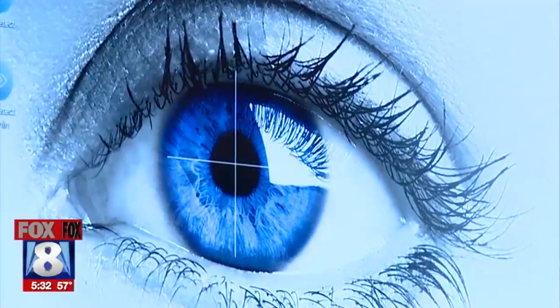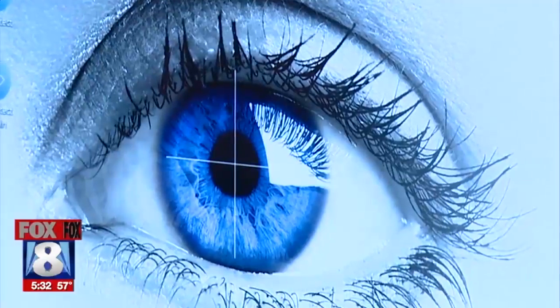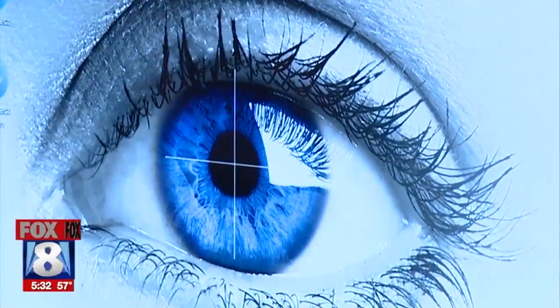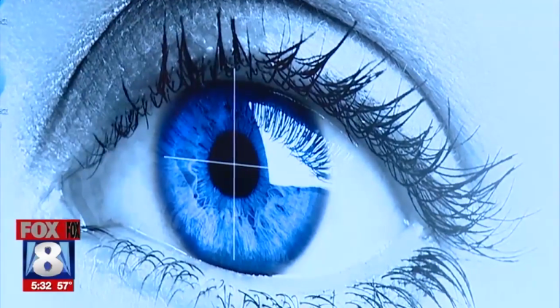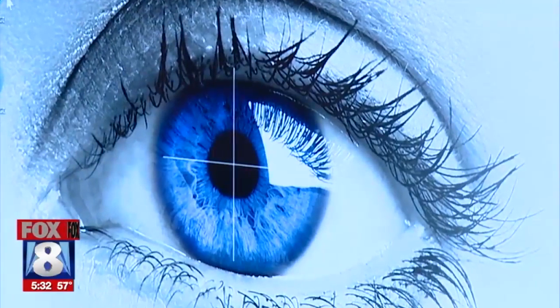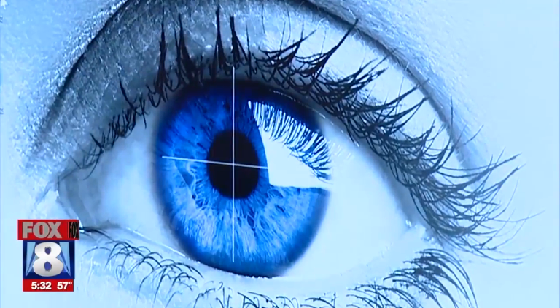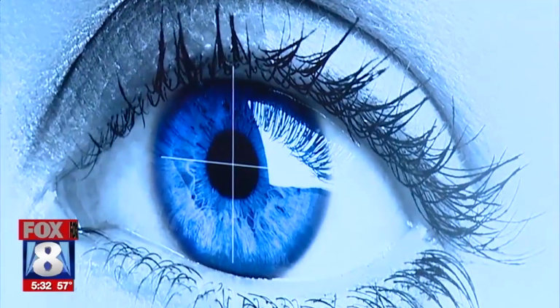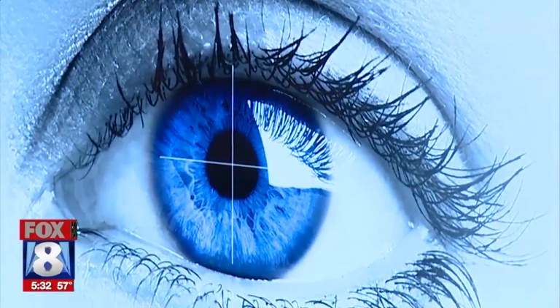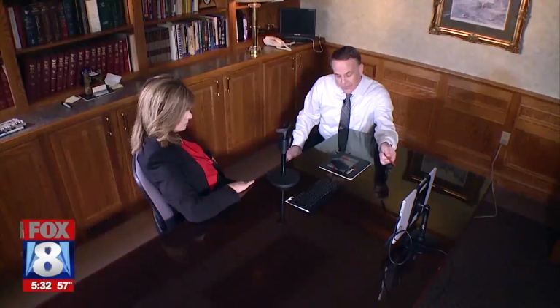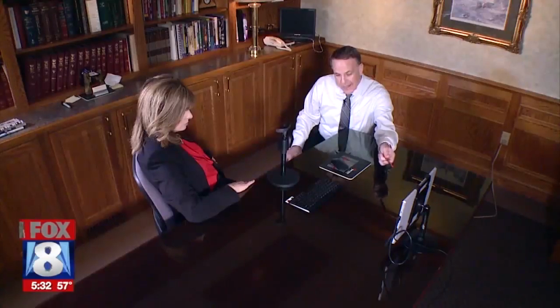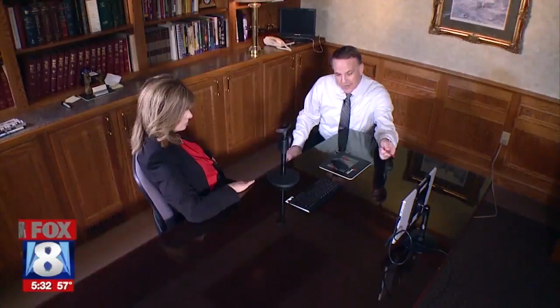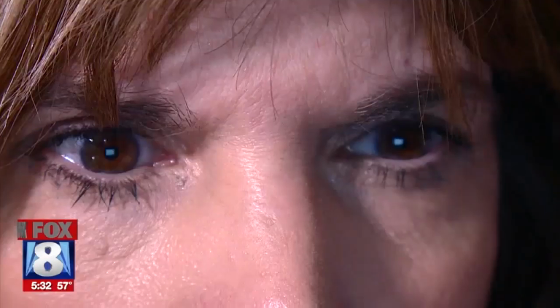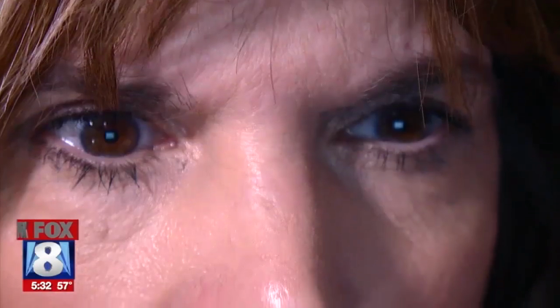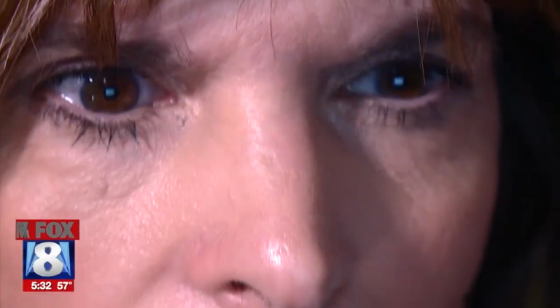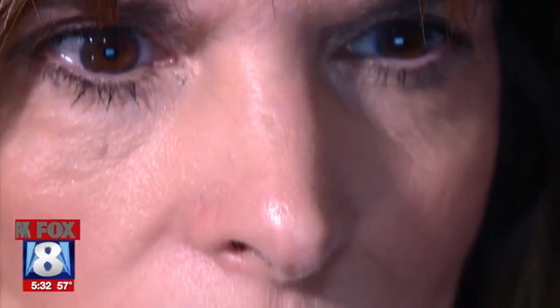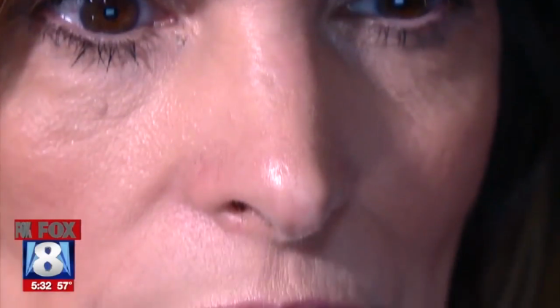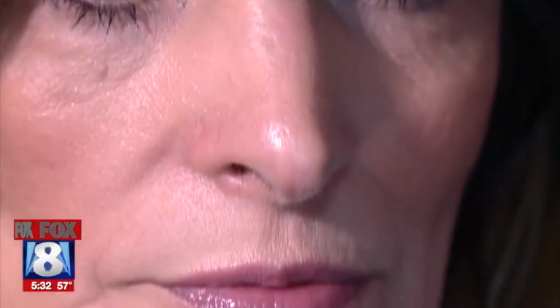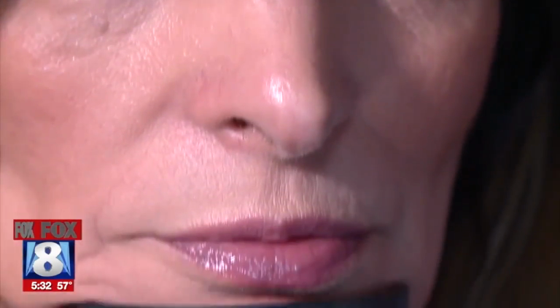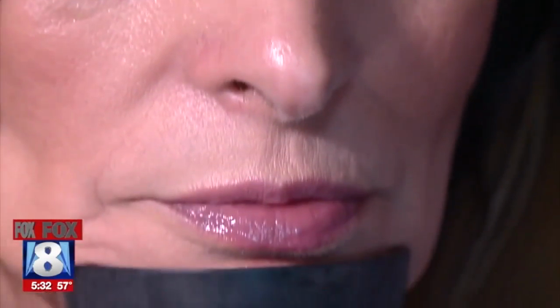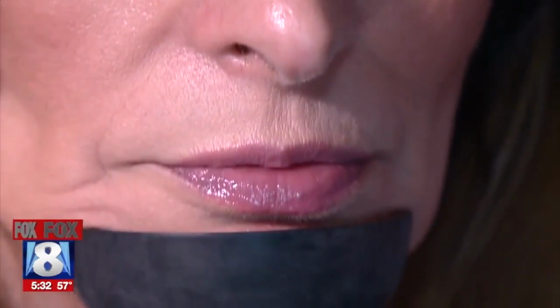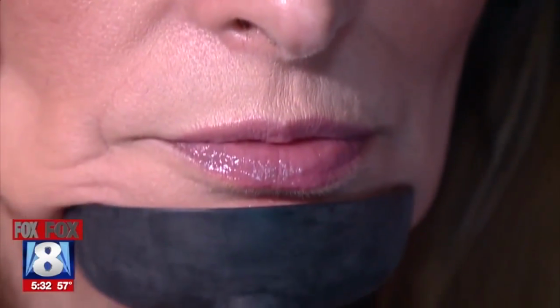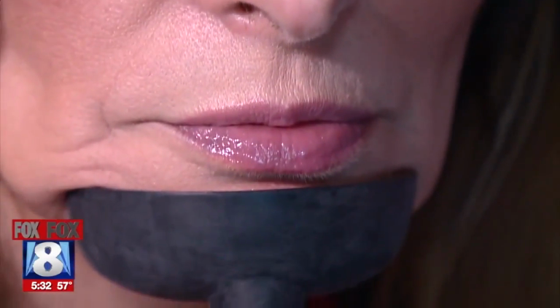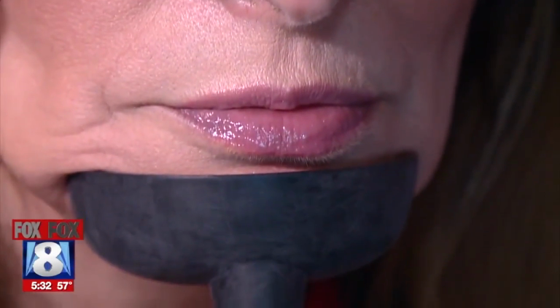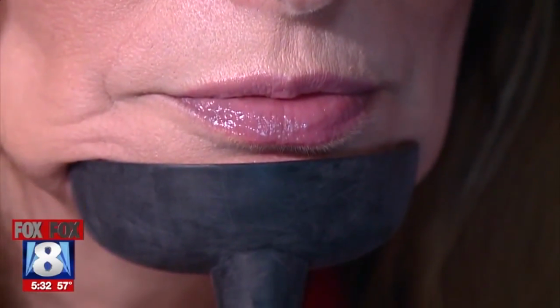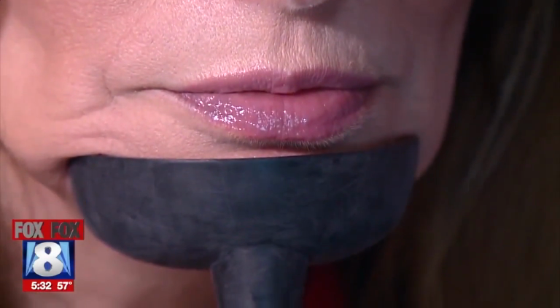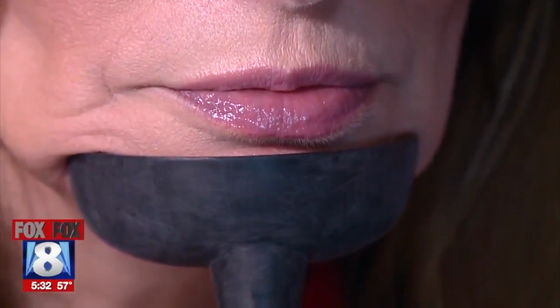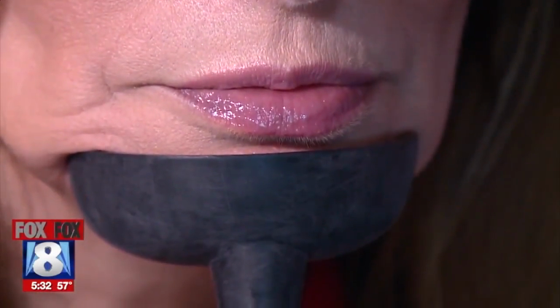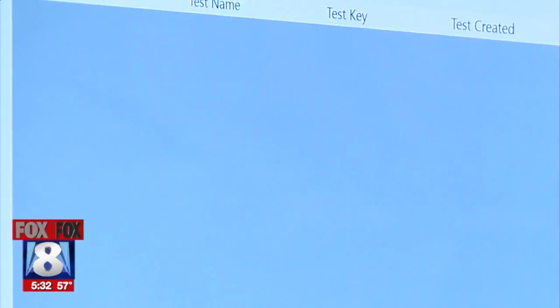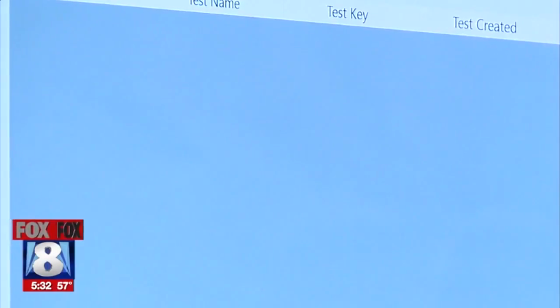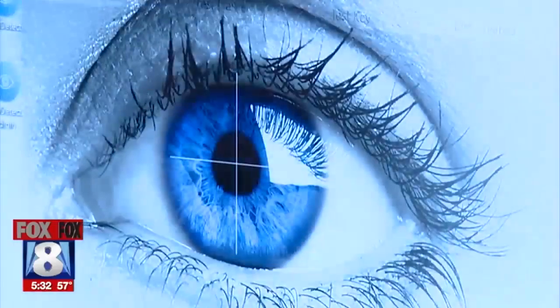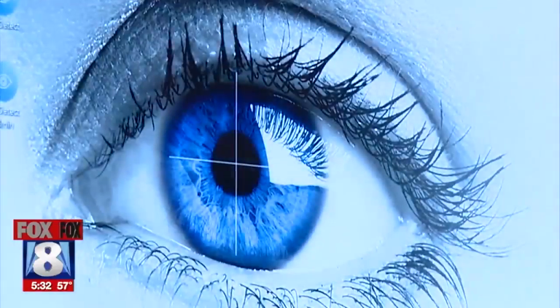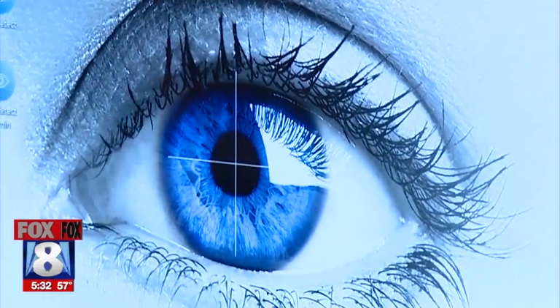This technology, as you can see, gives law enforcement officials a new tool to tell if you are telling the truth. It's called Eye Detect.